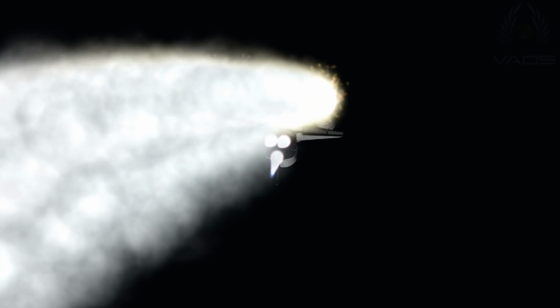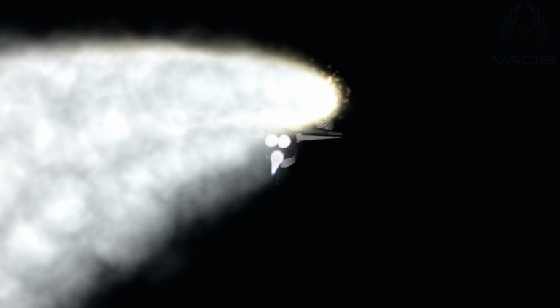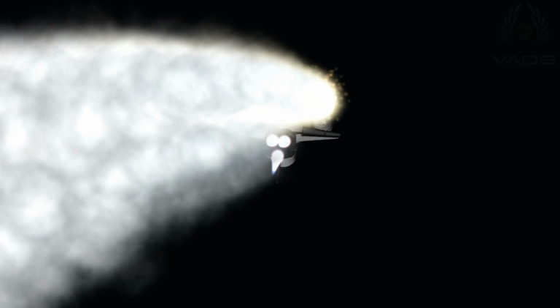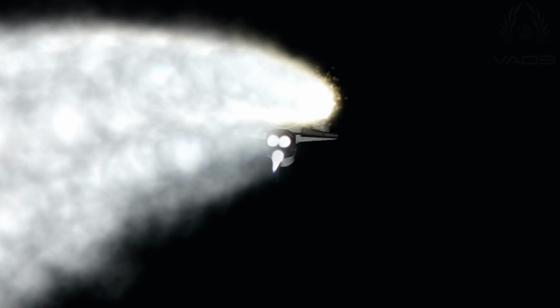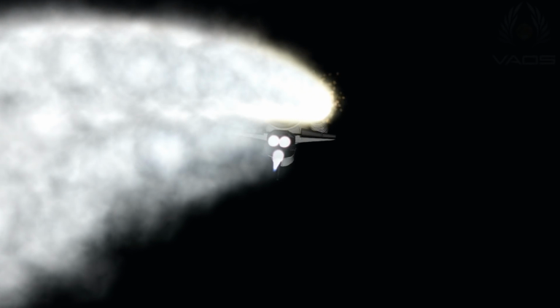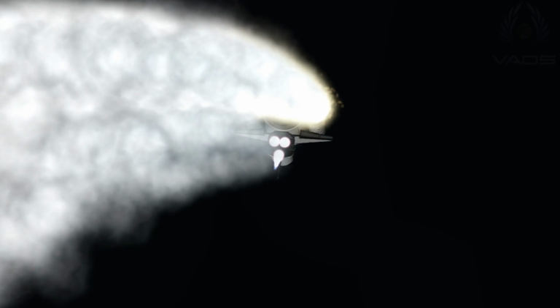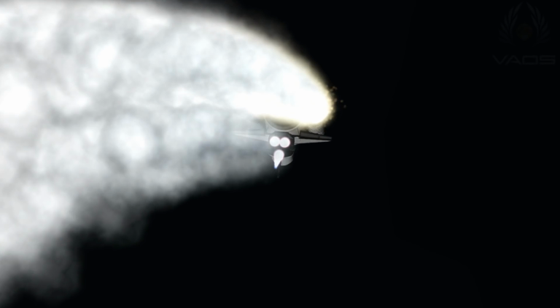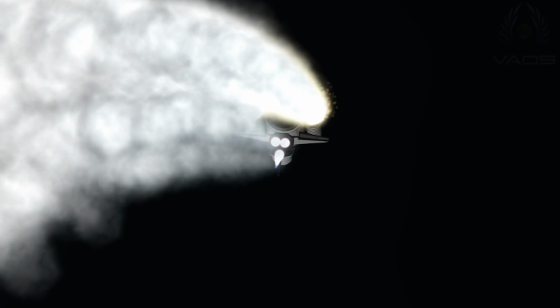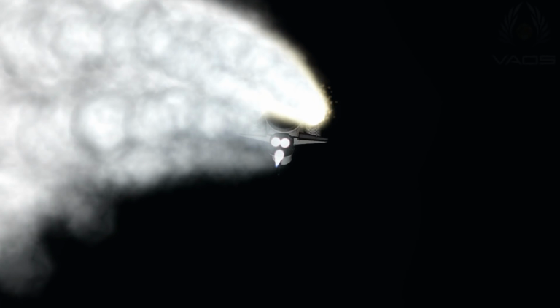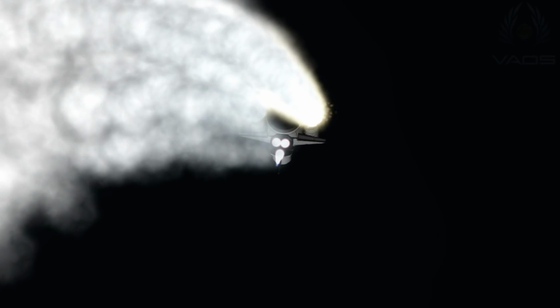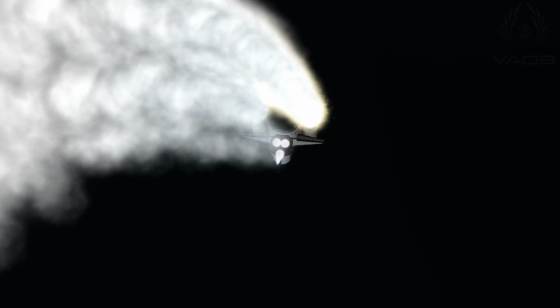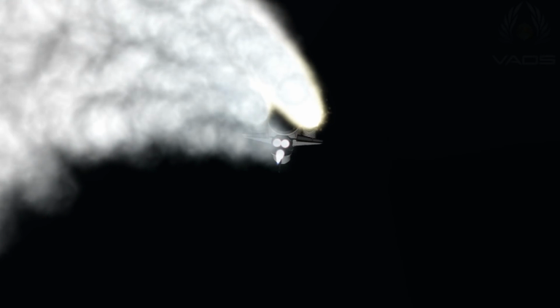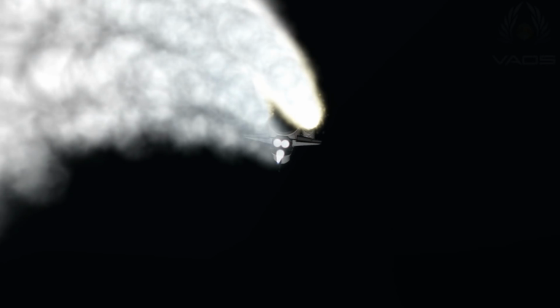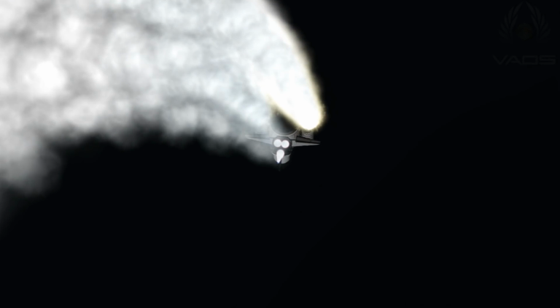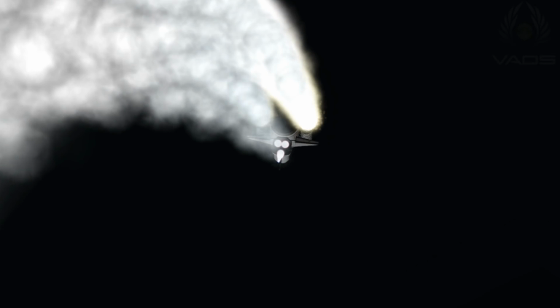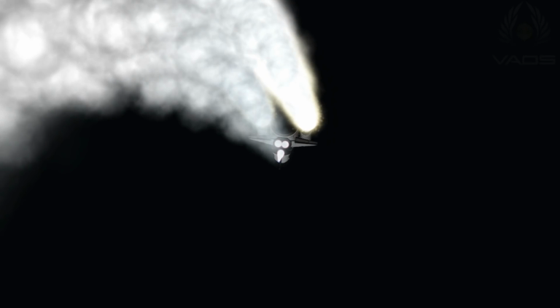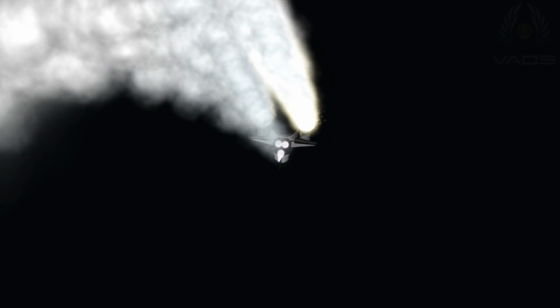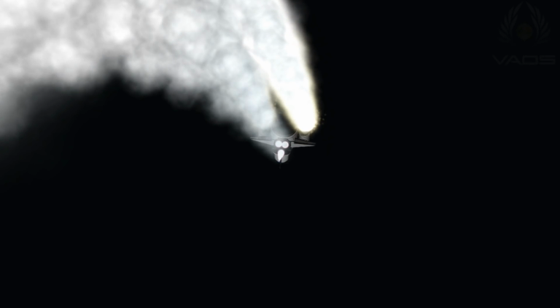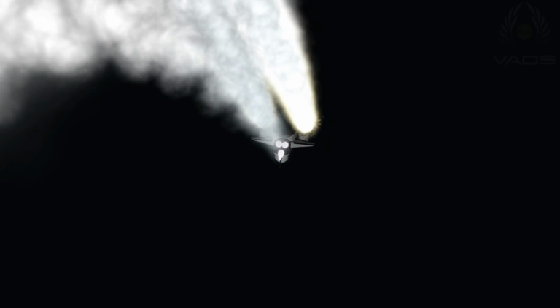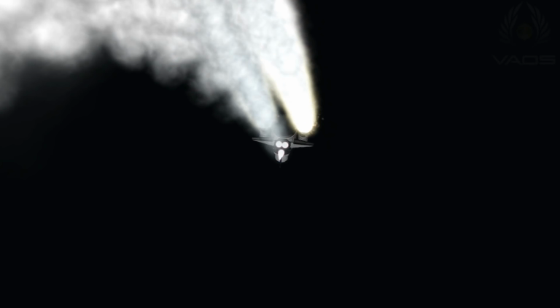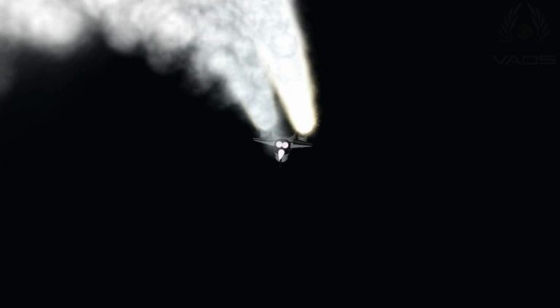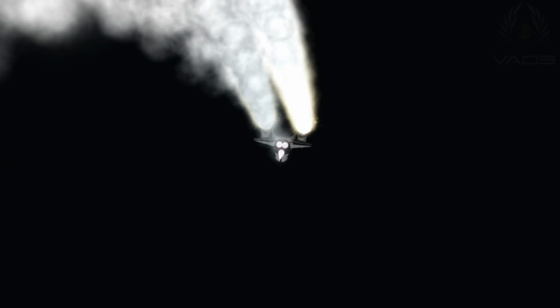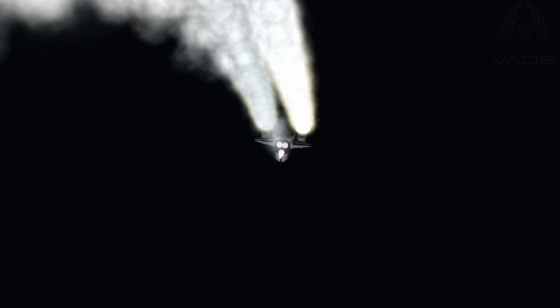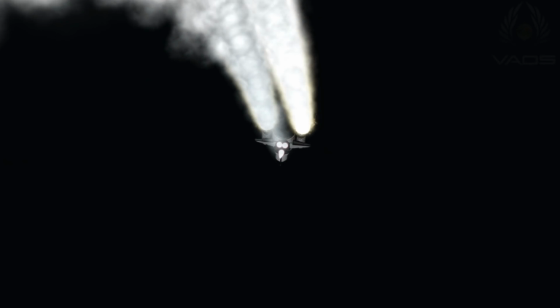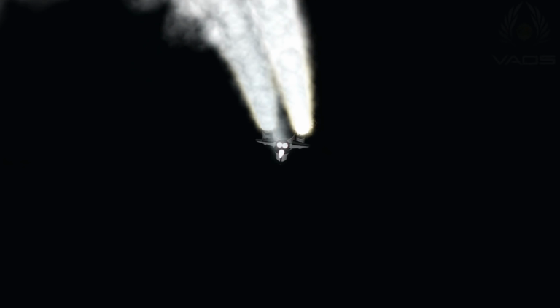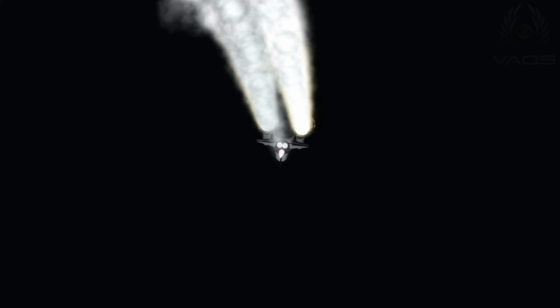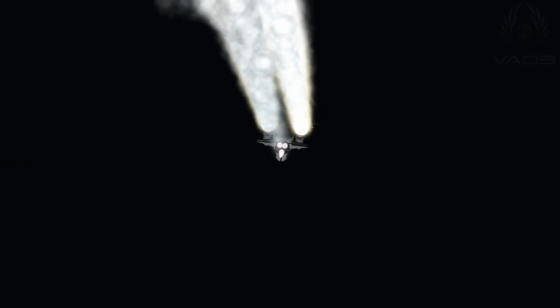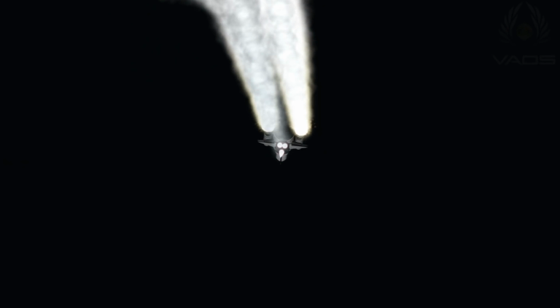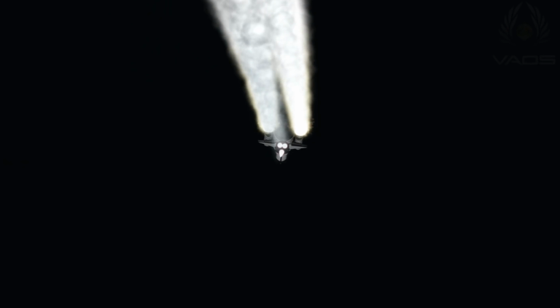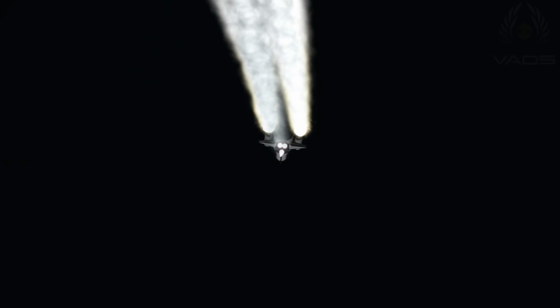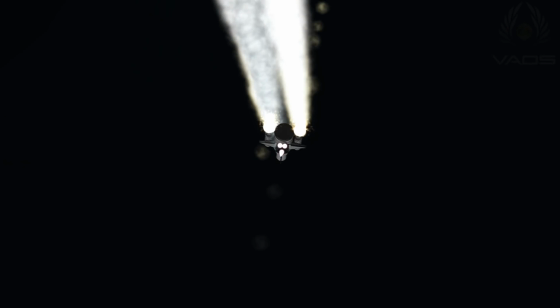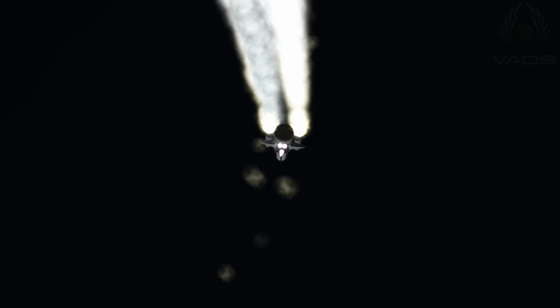The engines are now throttling down as Discovery passes through the area of maximum pressure, reducing the stress on the shuttle as it goes supersonic.